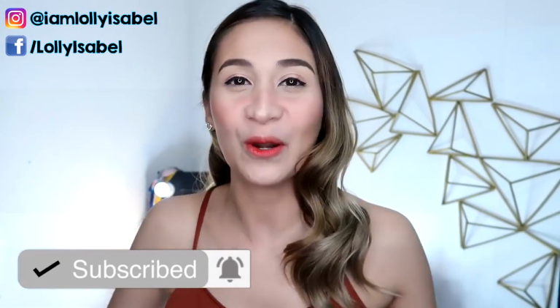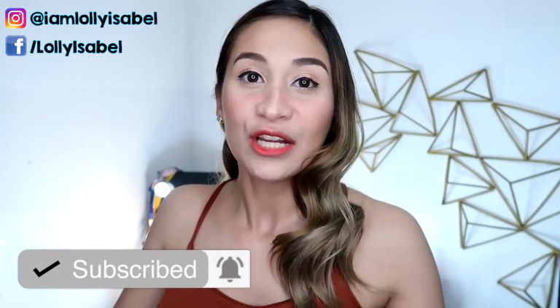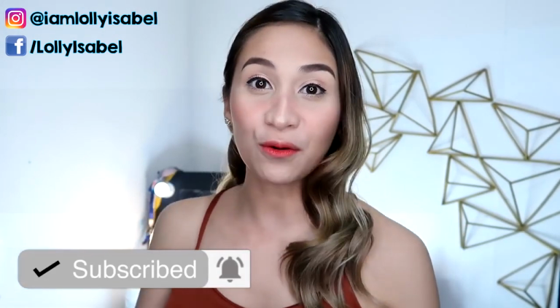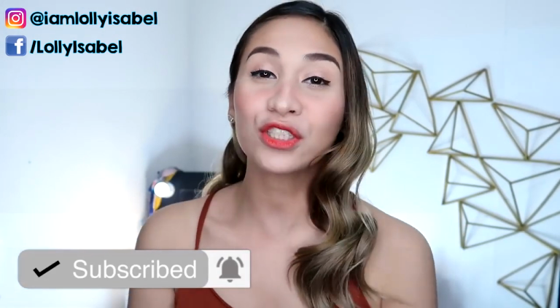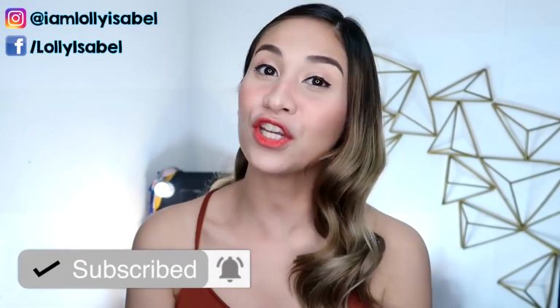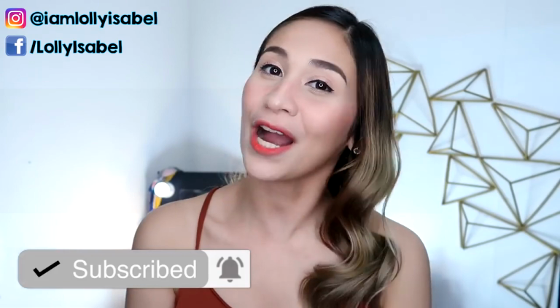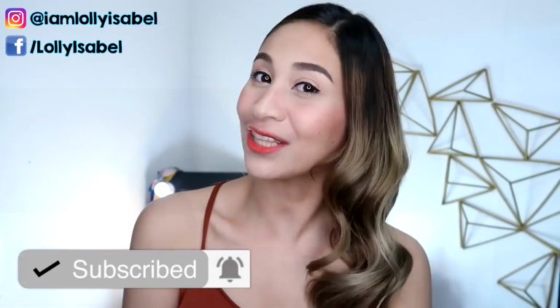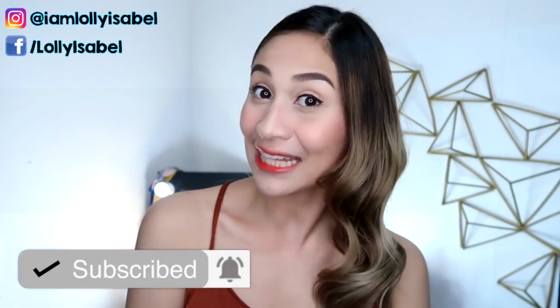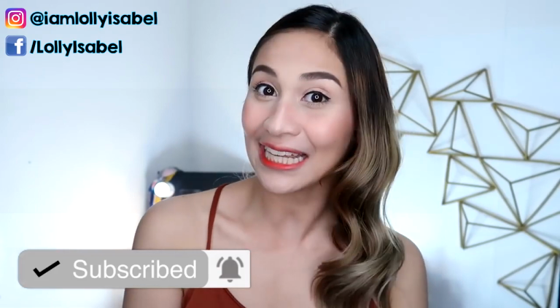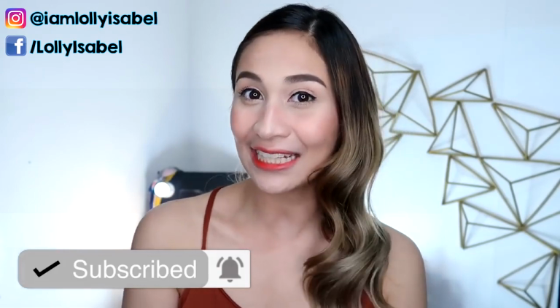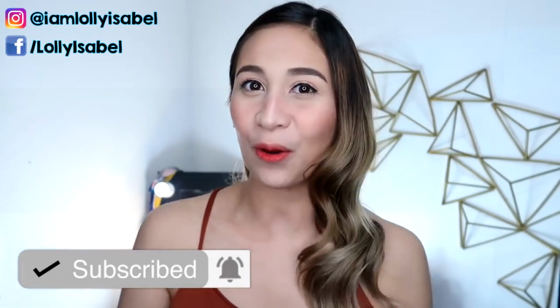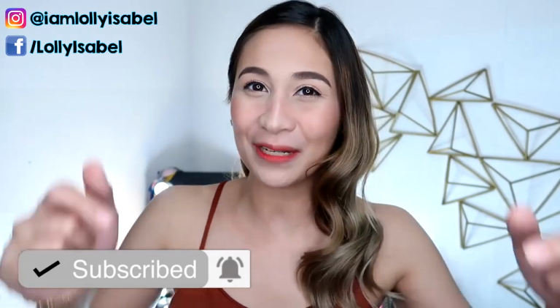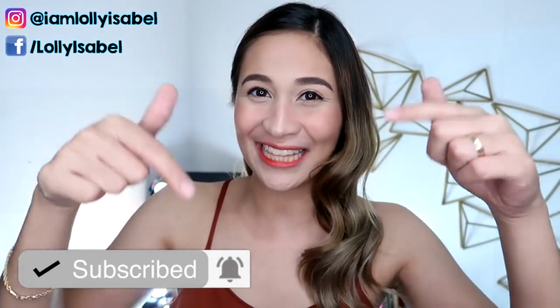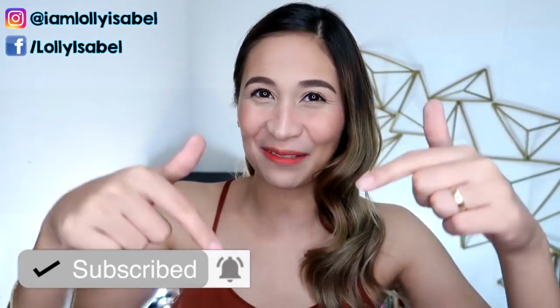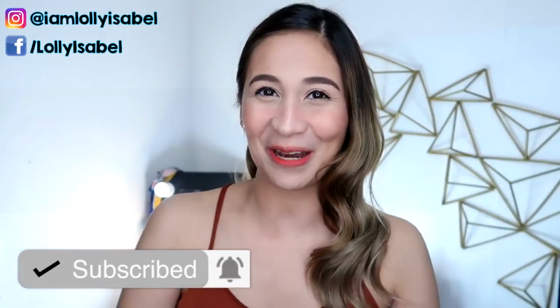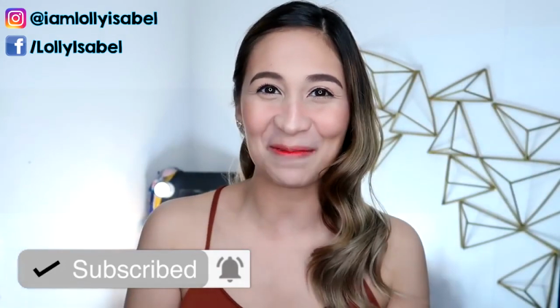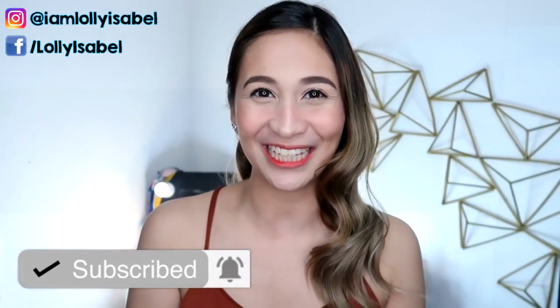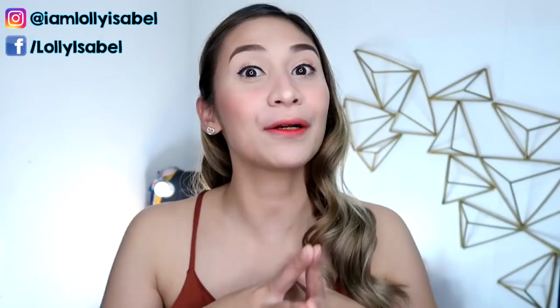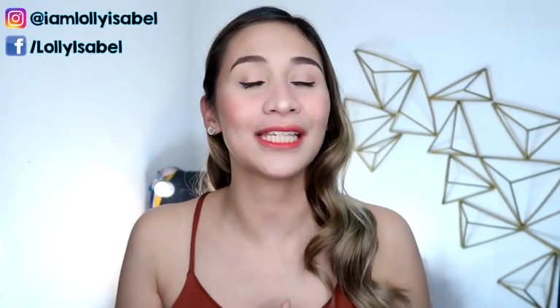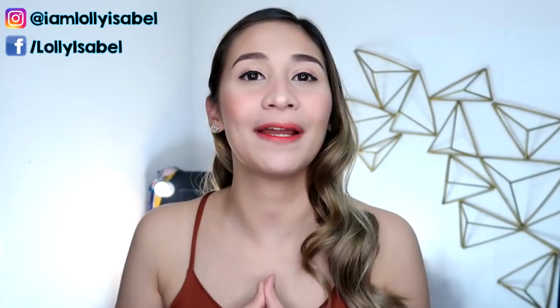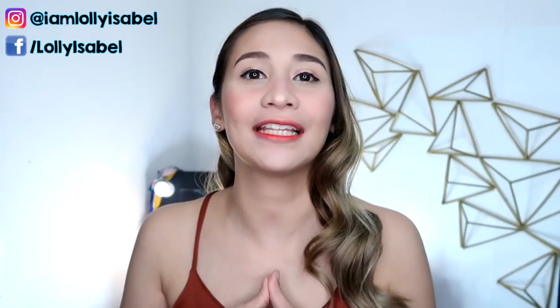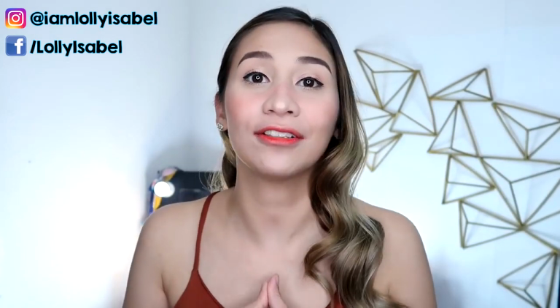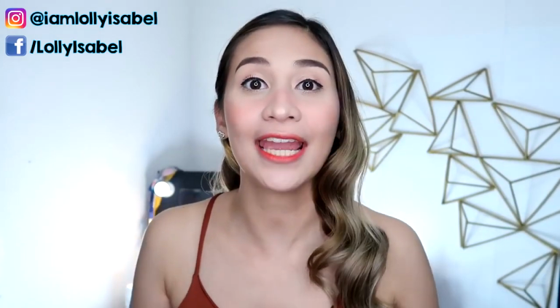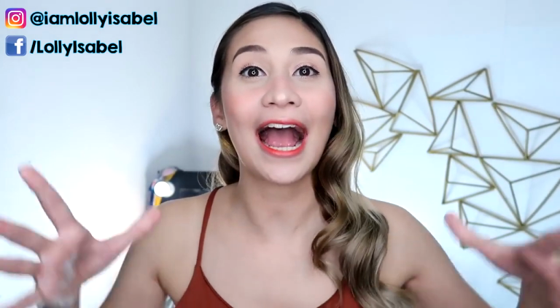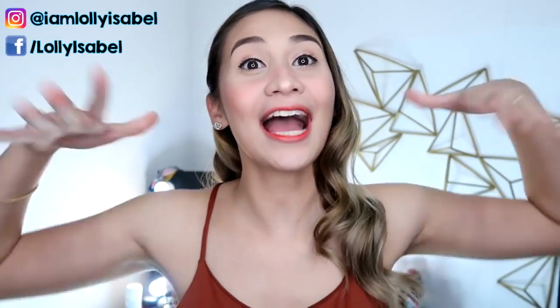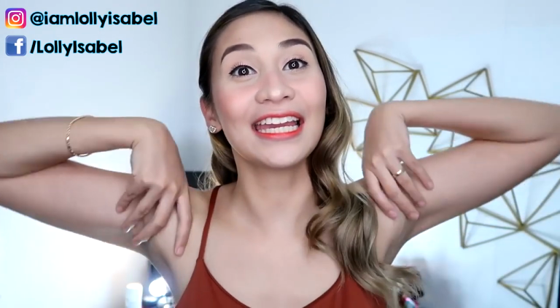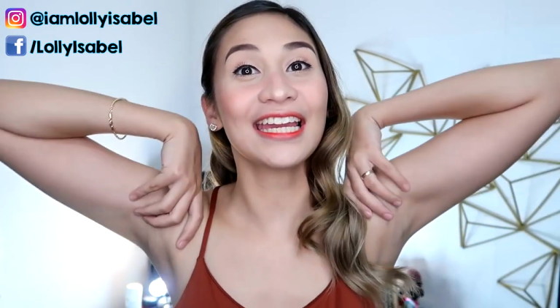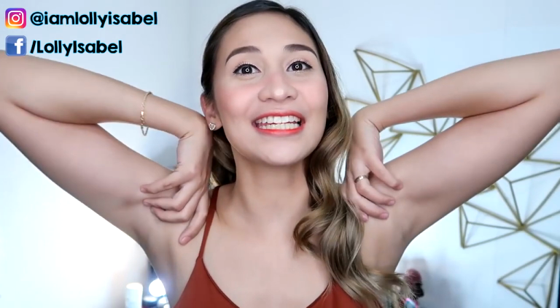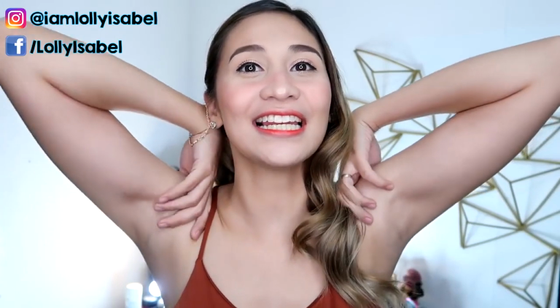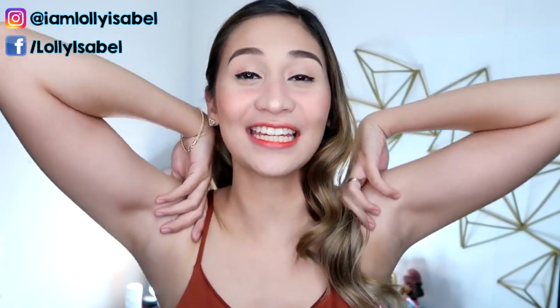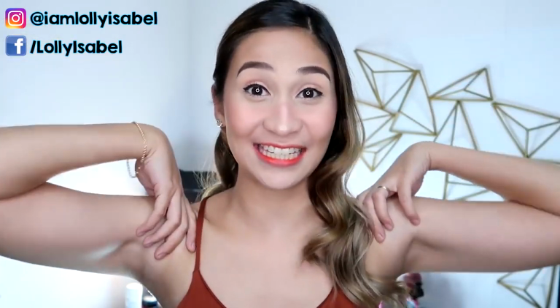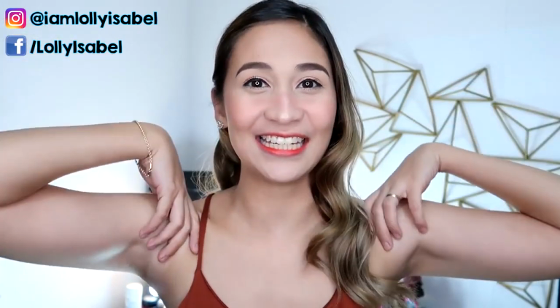So, kung gusto nyo yung mga contents na ganito, please hit the subscribe button. Pag-uusapan natin today ang aking Kilikili.